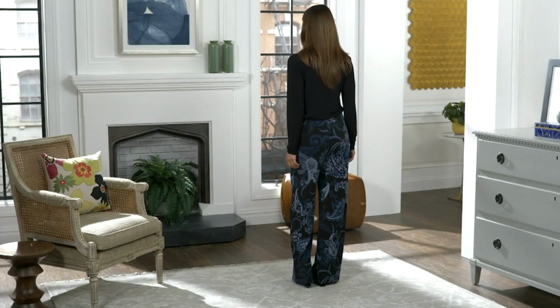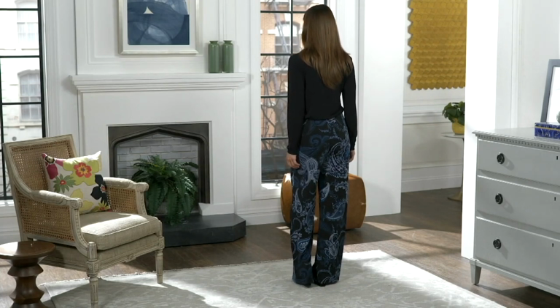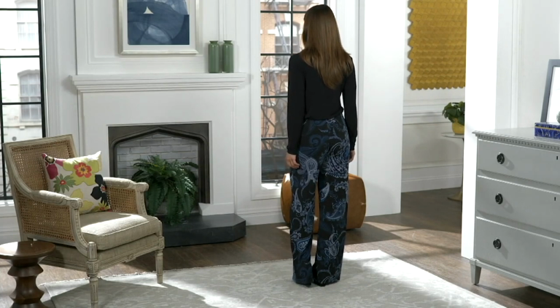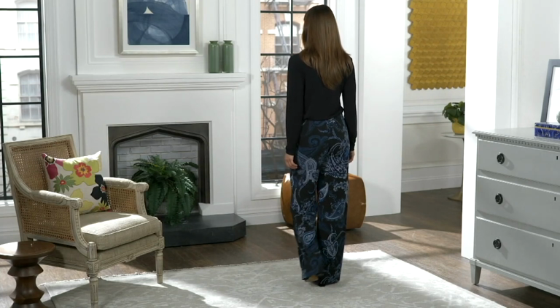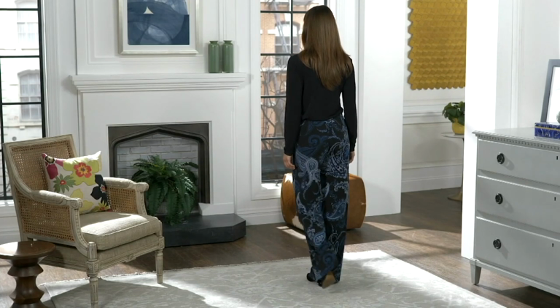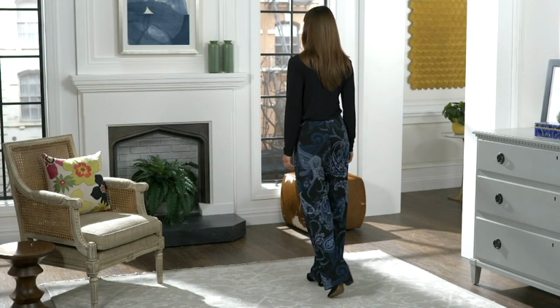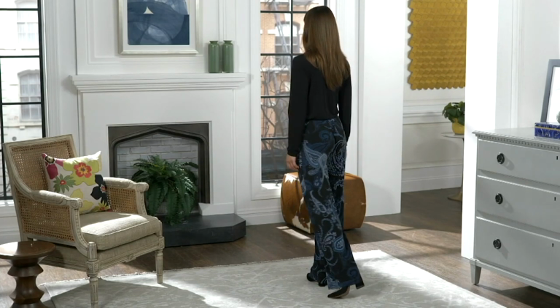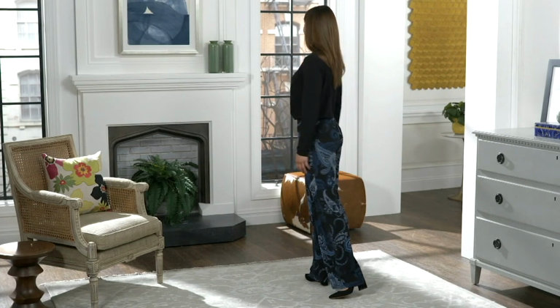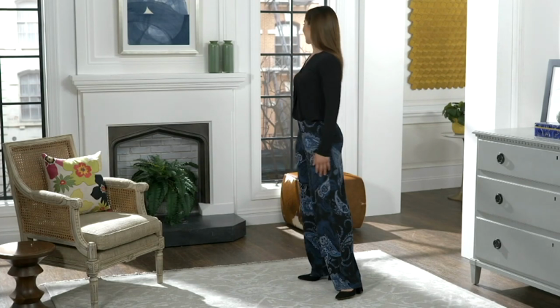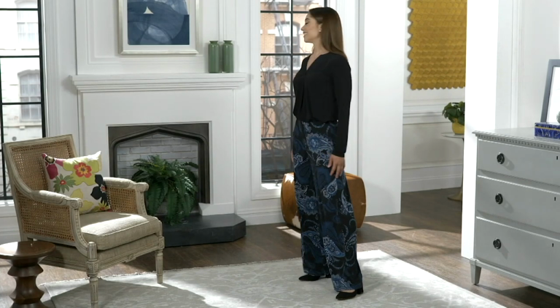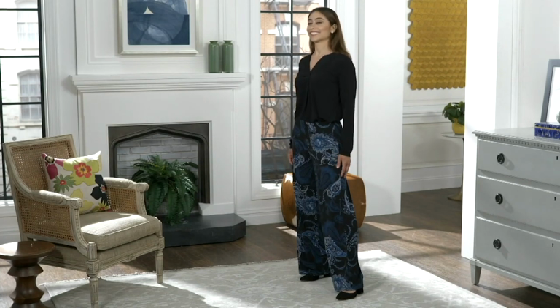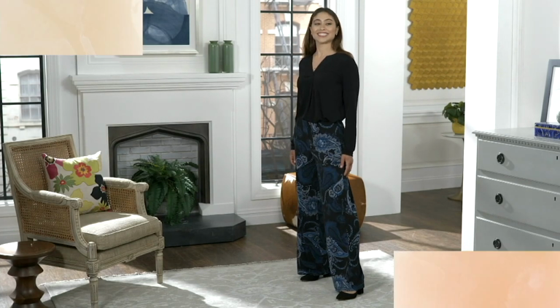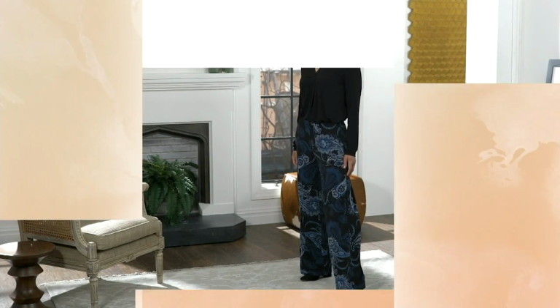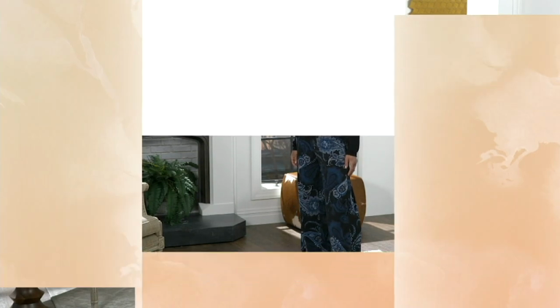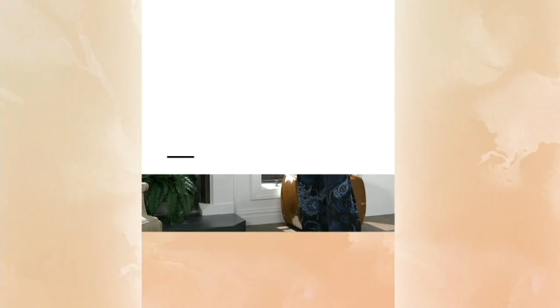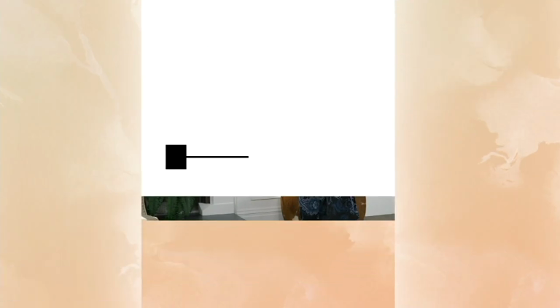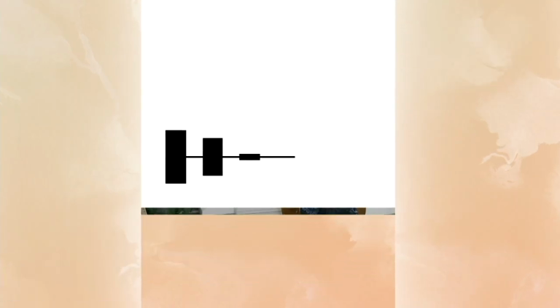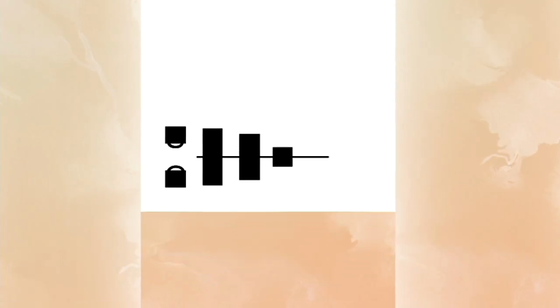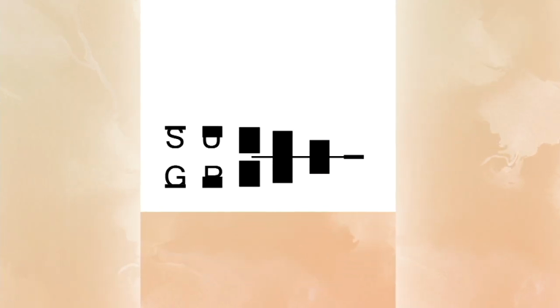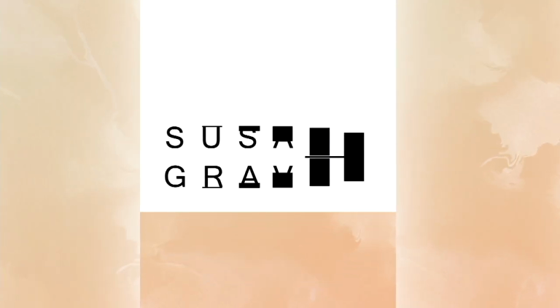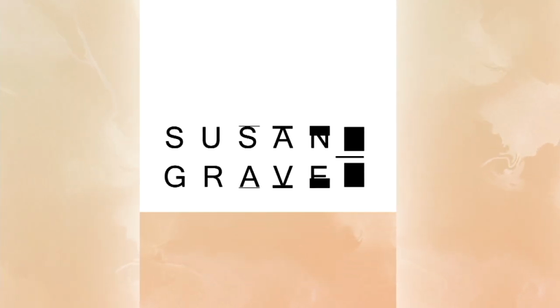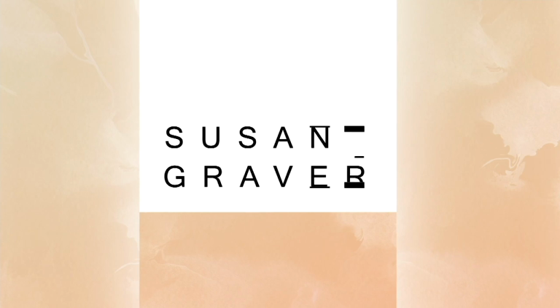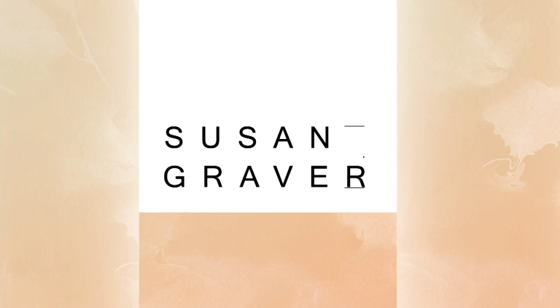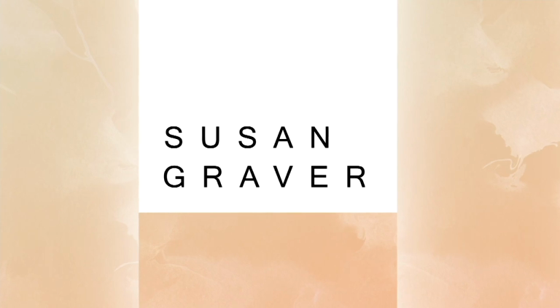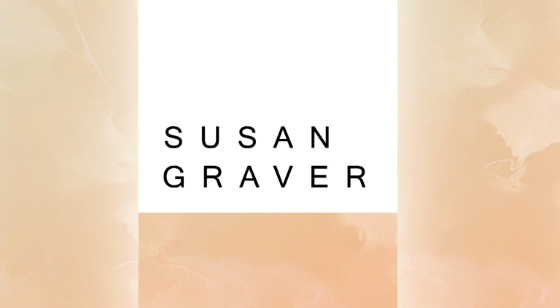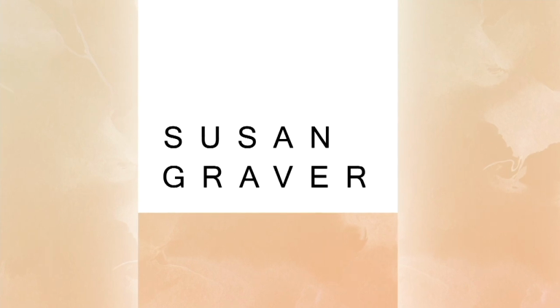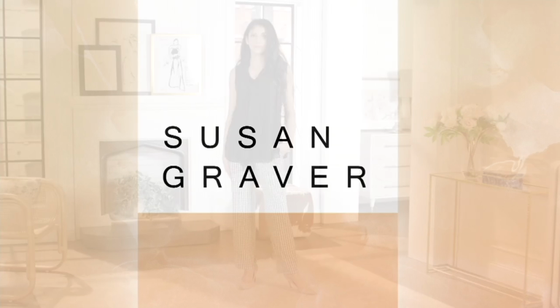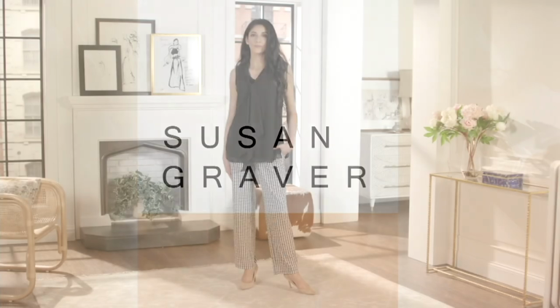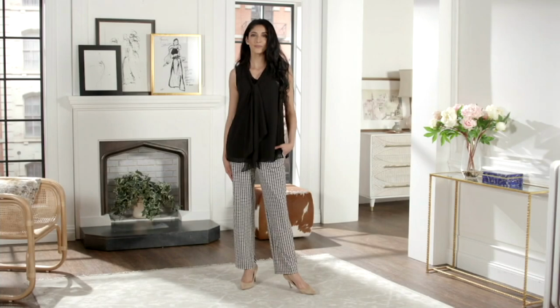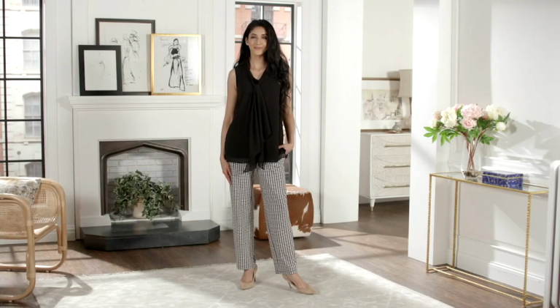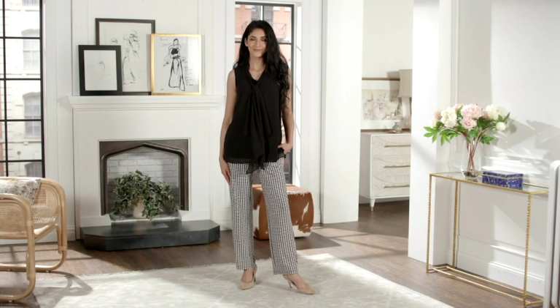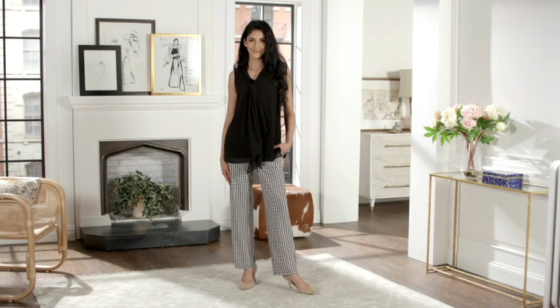Hey, Monifa, that blue would look gorgeous with the navy blue cardigan with the sequins.